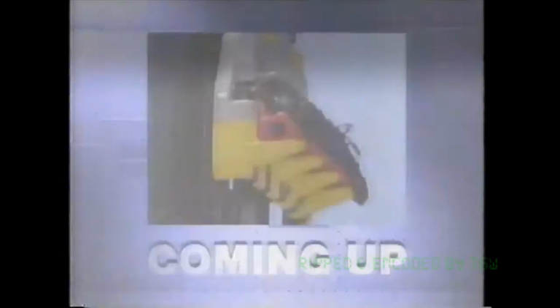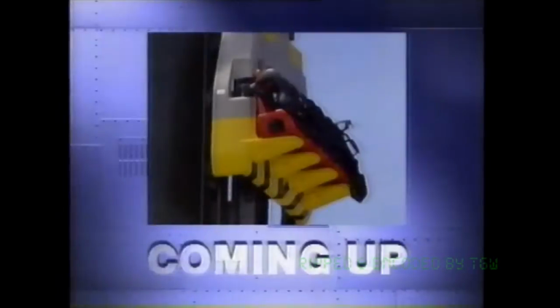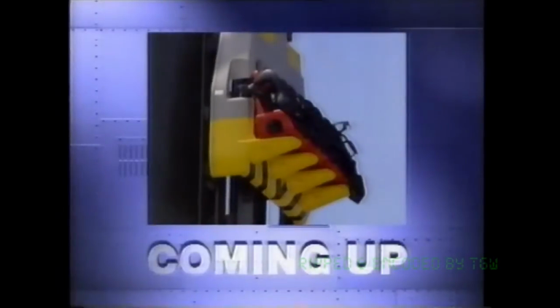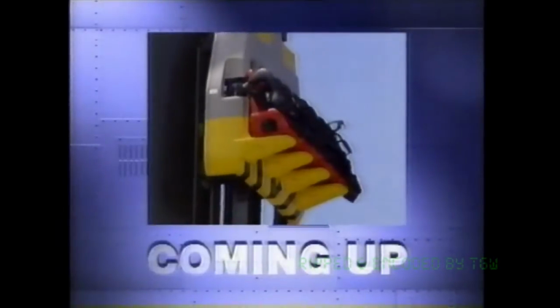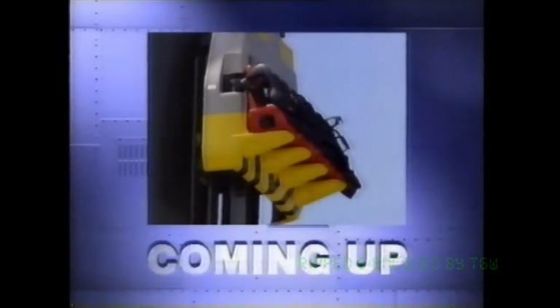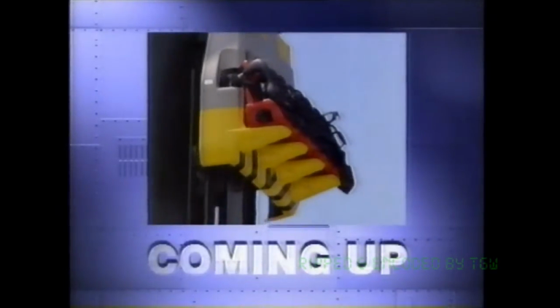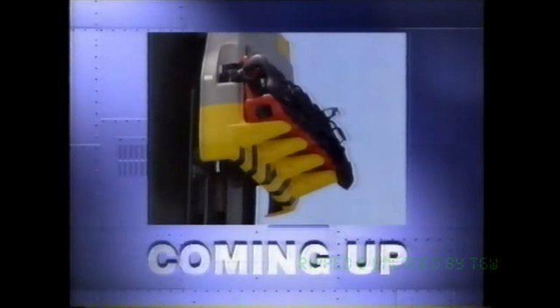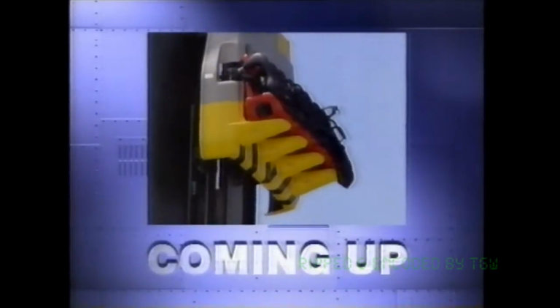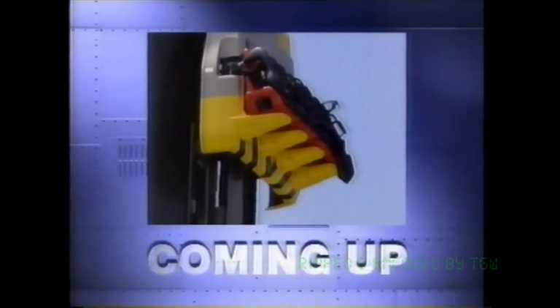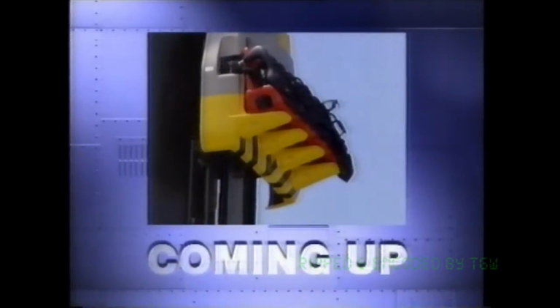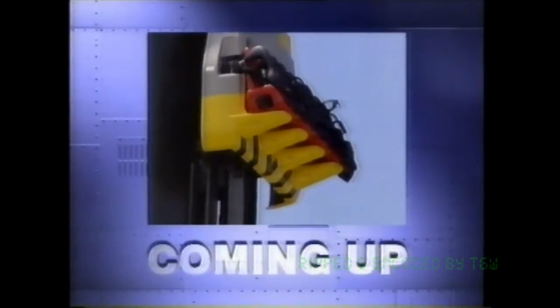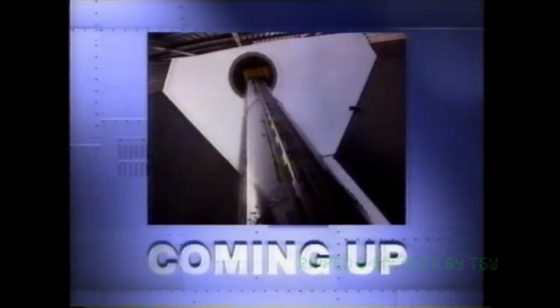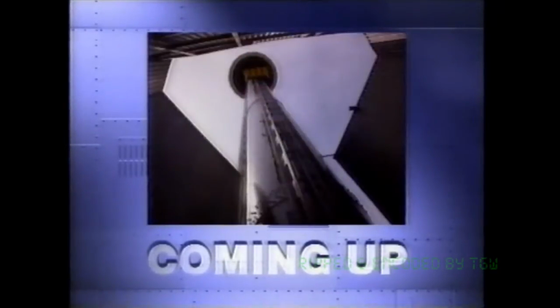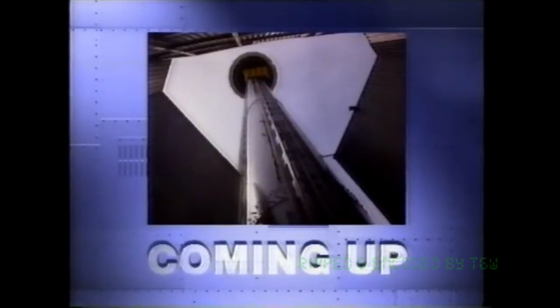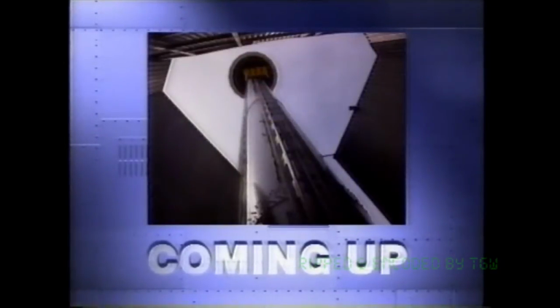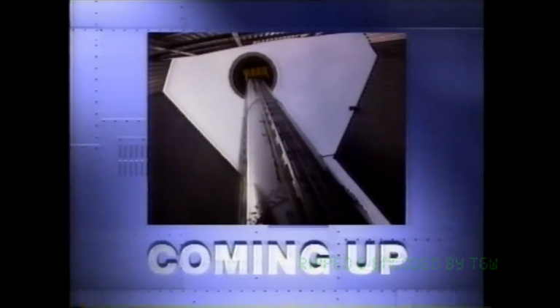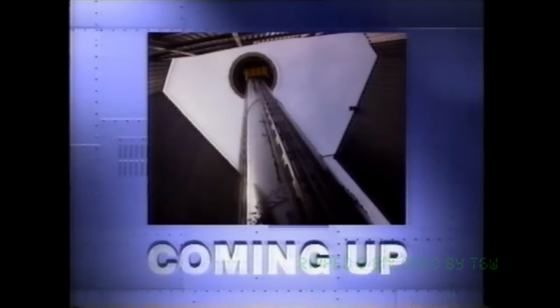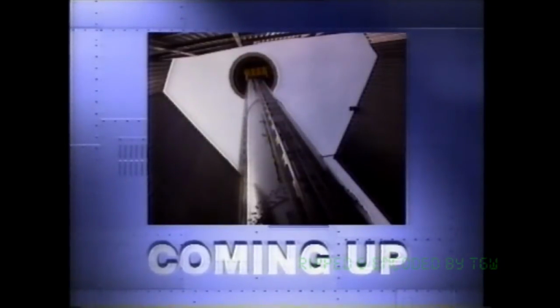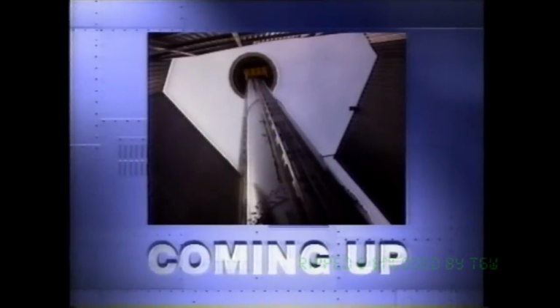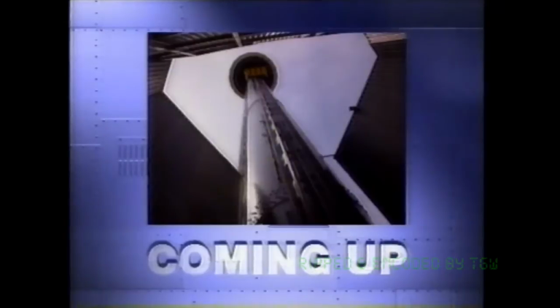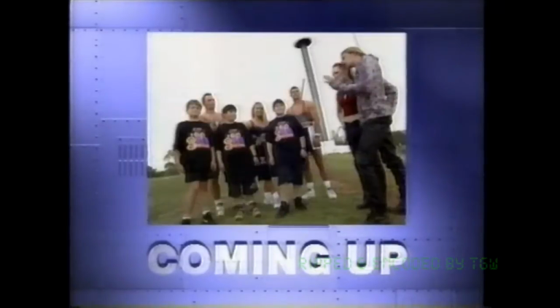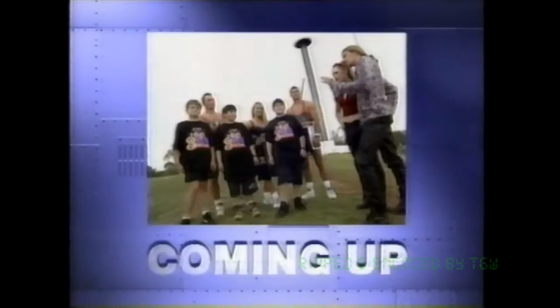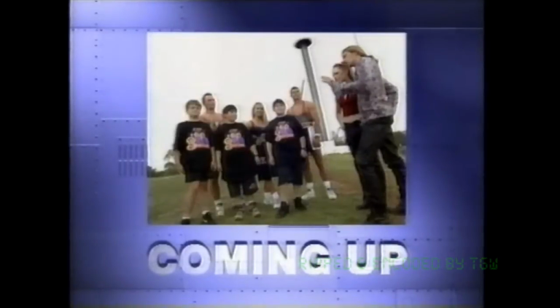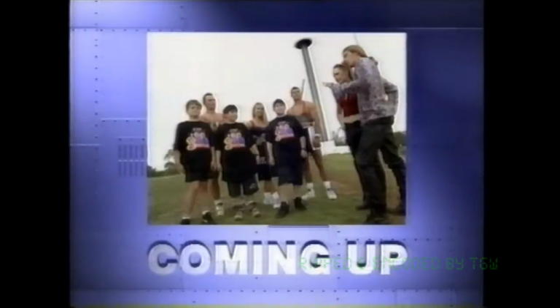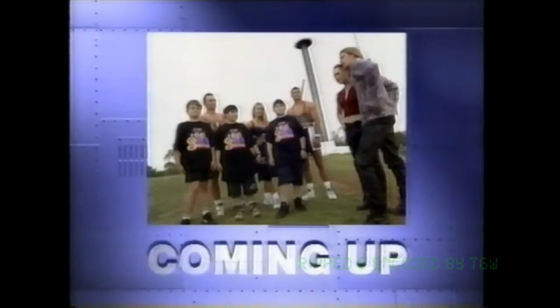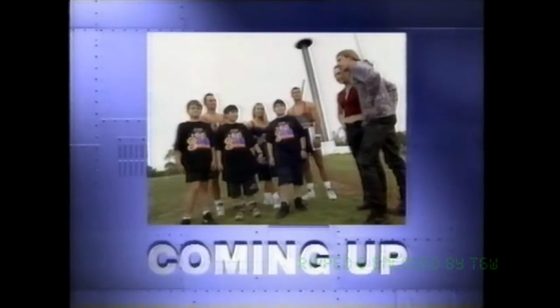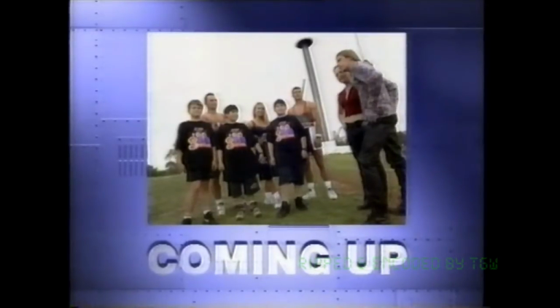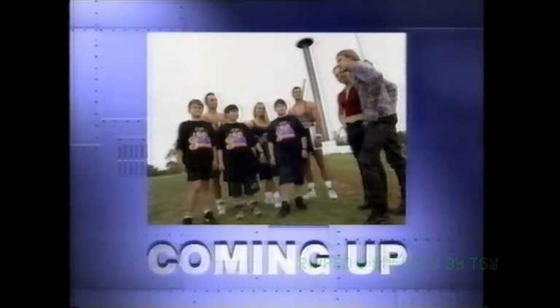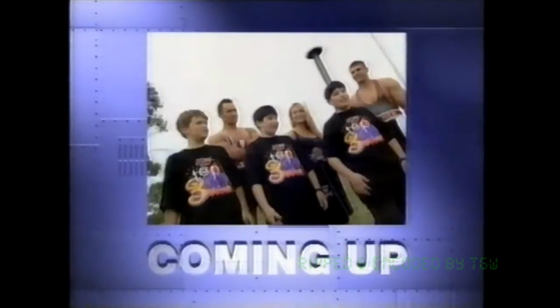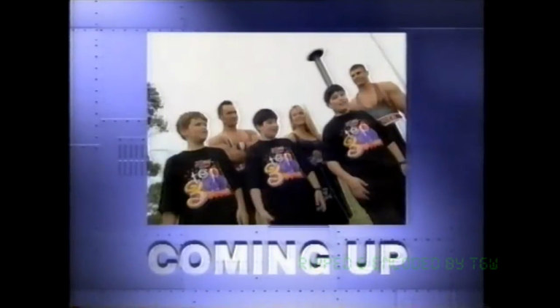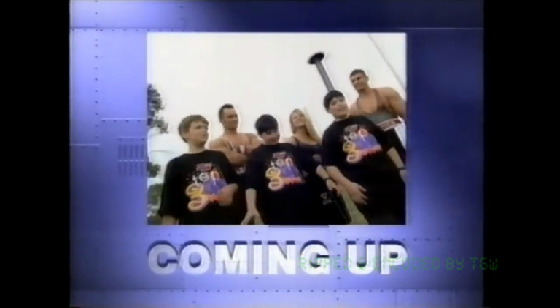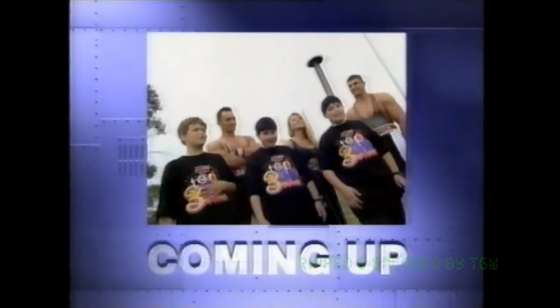Coming up: we check out how Space Probe 7 was tested for safety, and we meet our first ride competition winners.